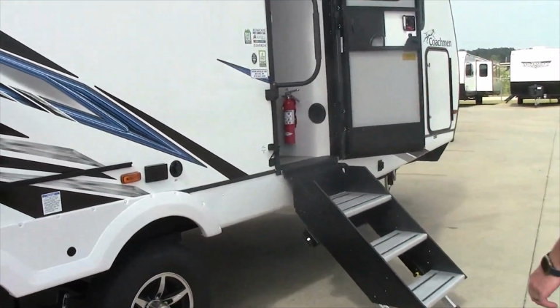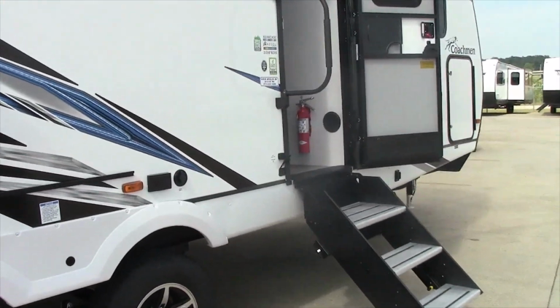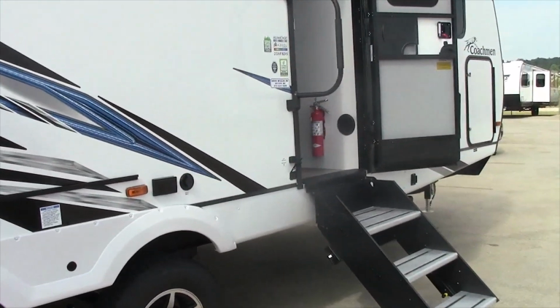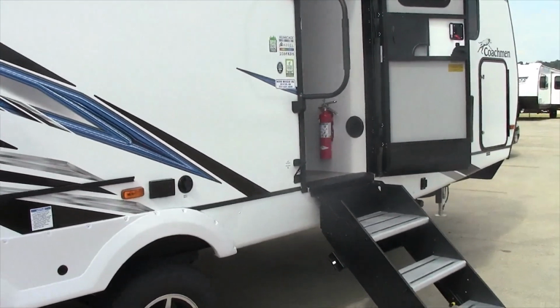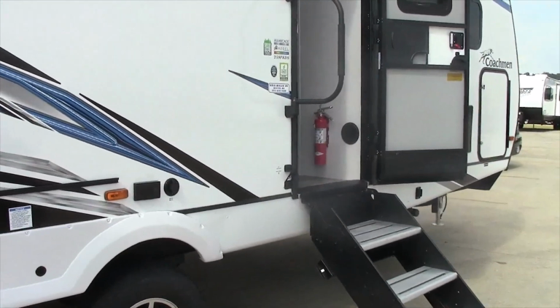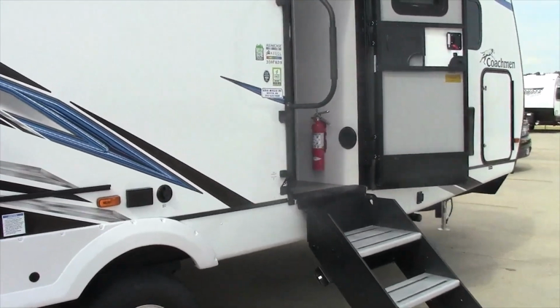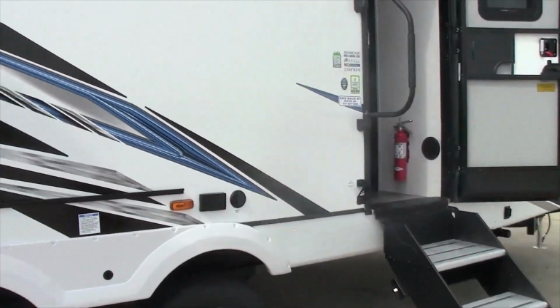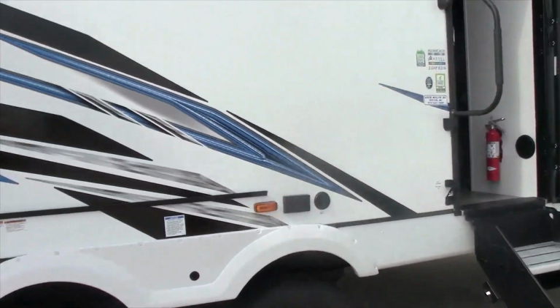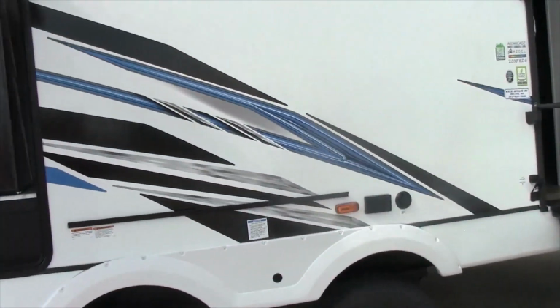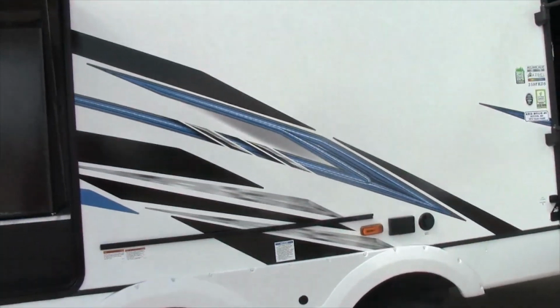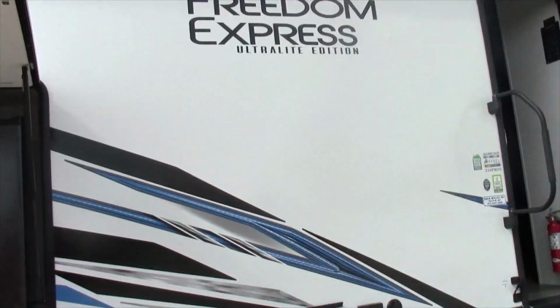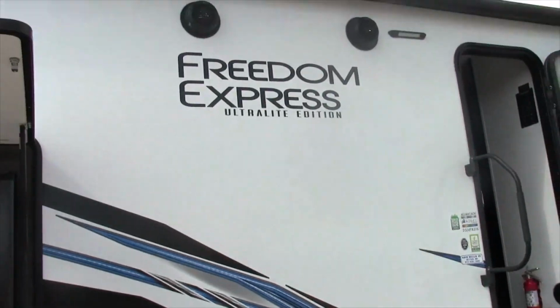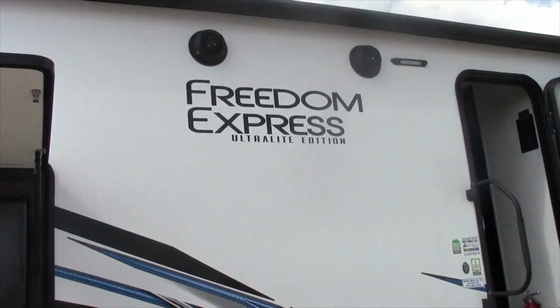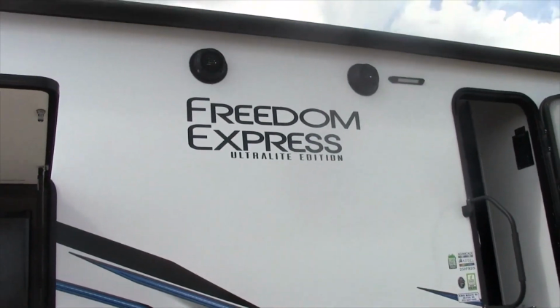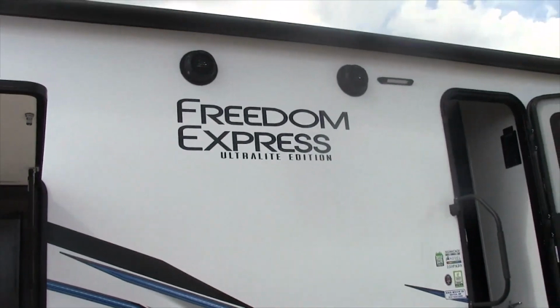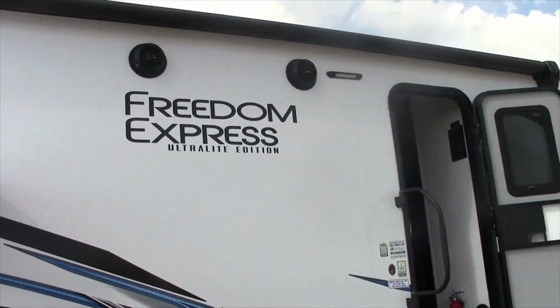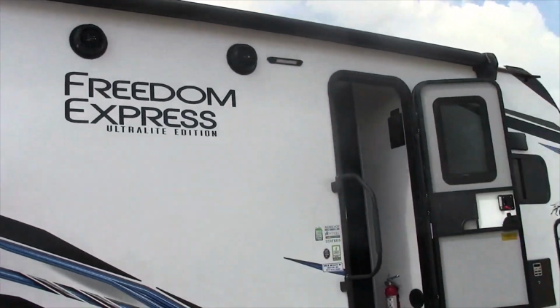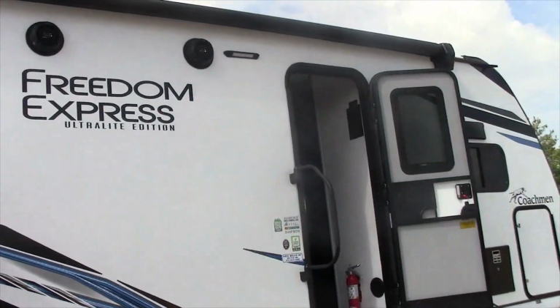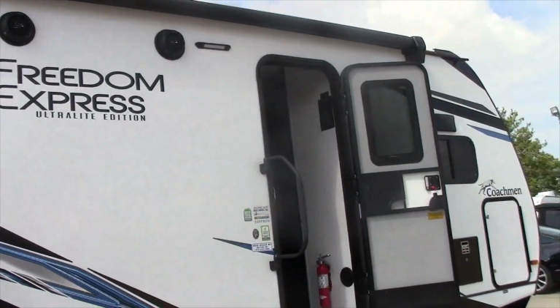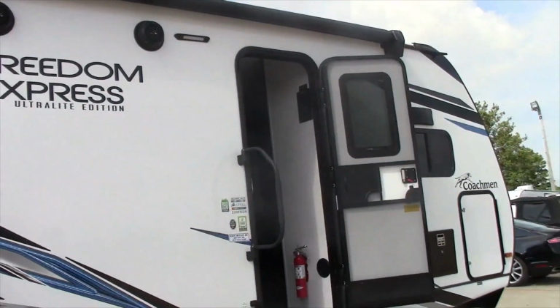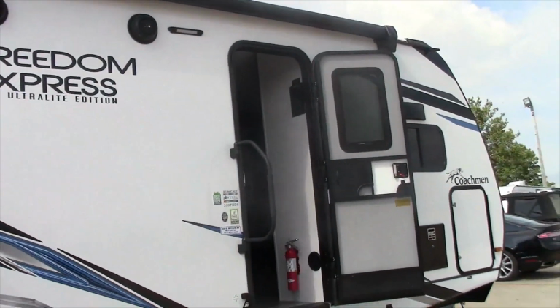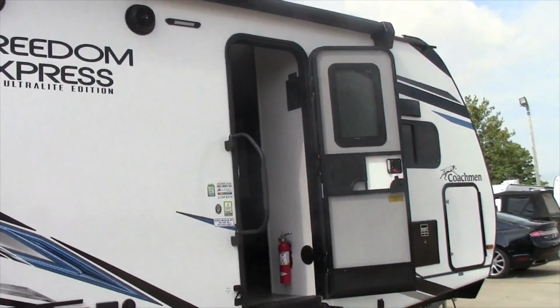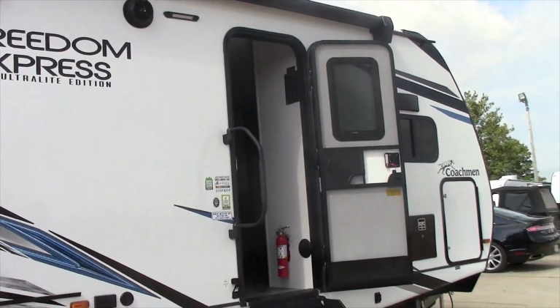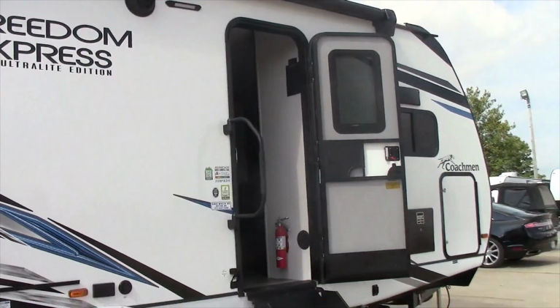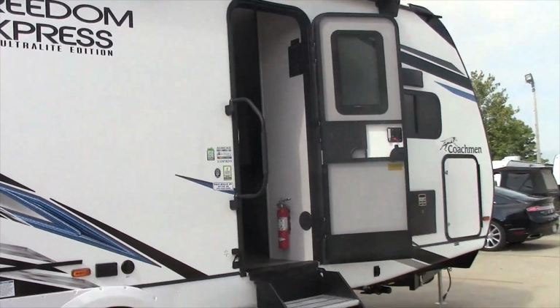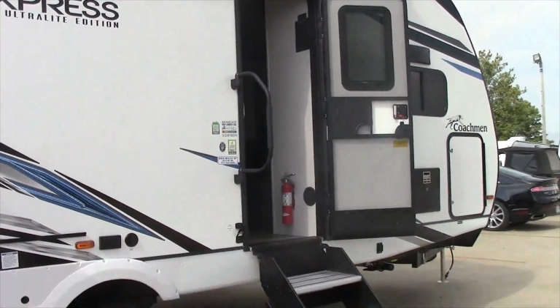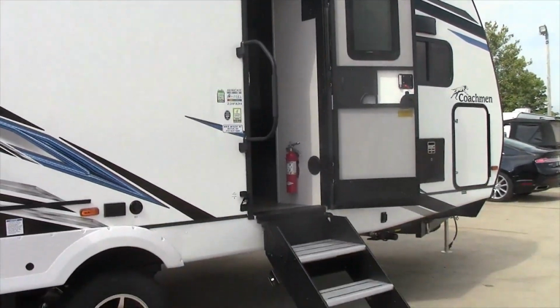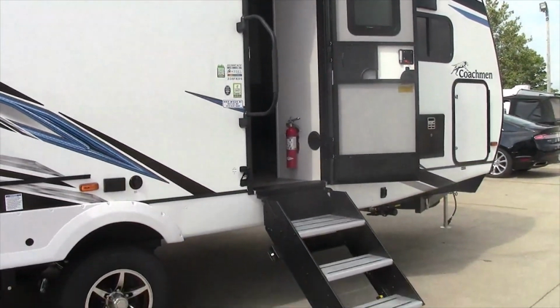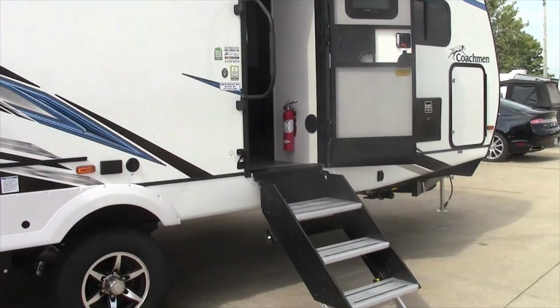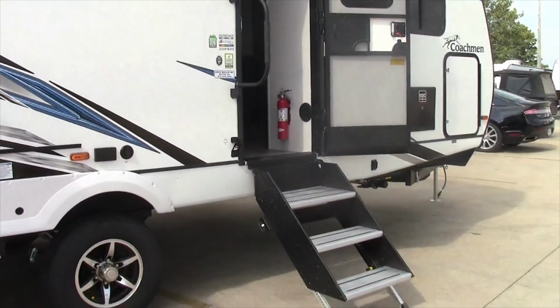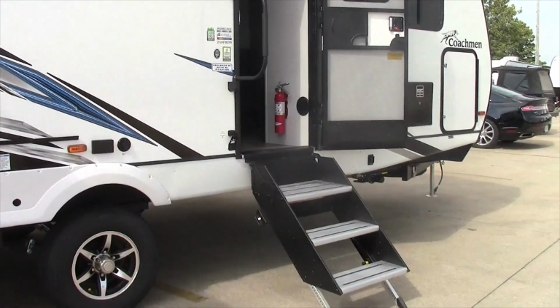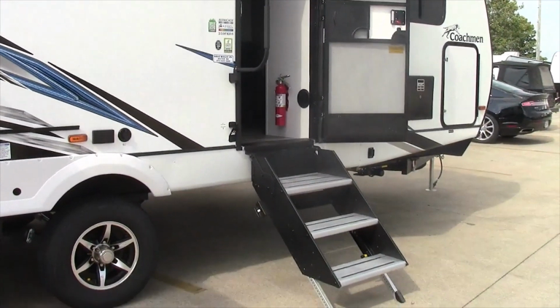This unit has the huge awning, the two outside speakers, and a gas electric water heater.